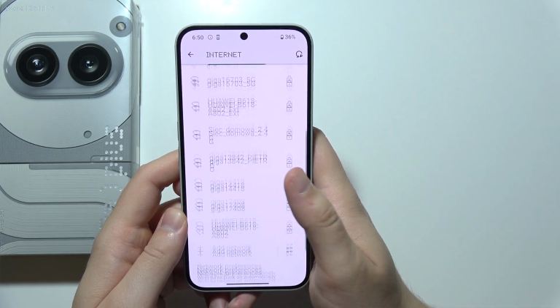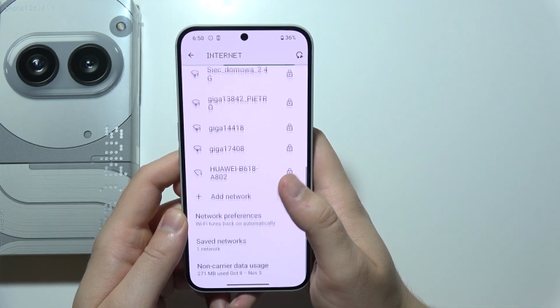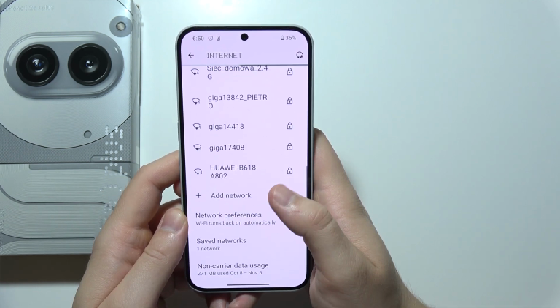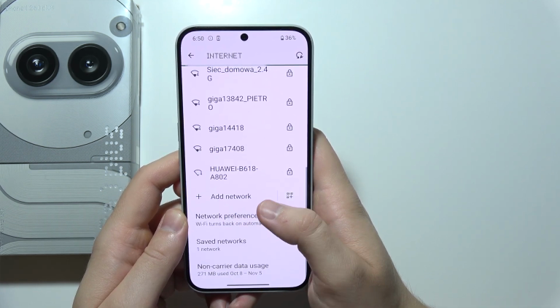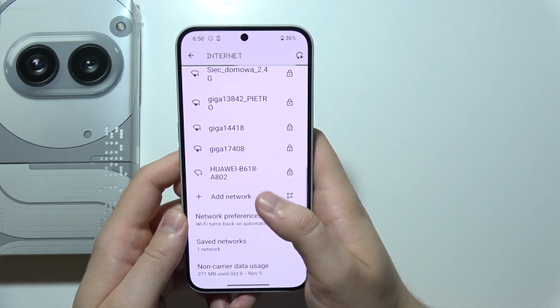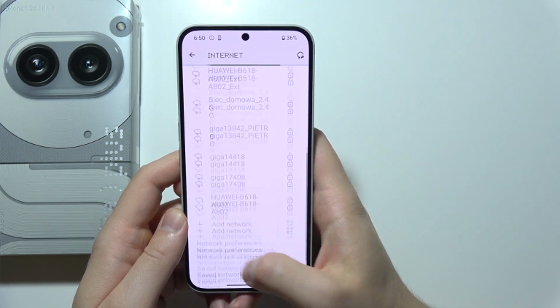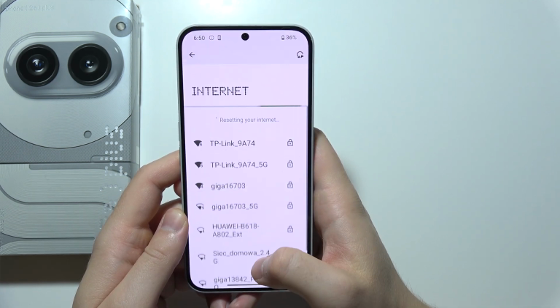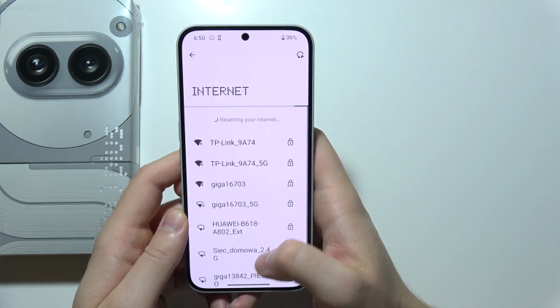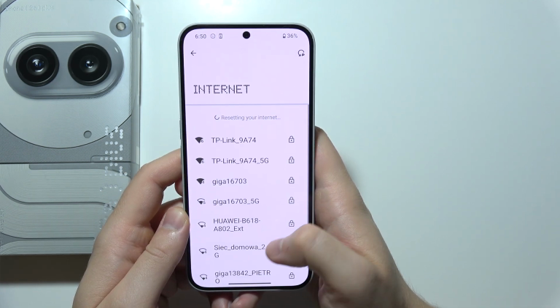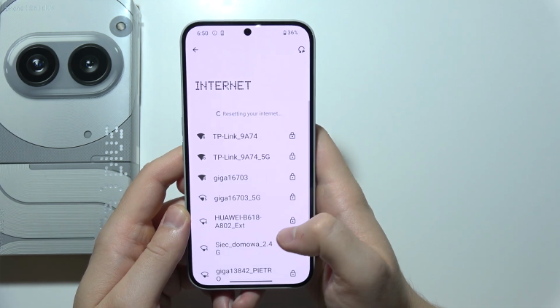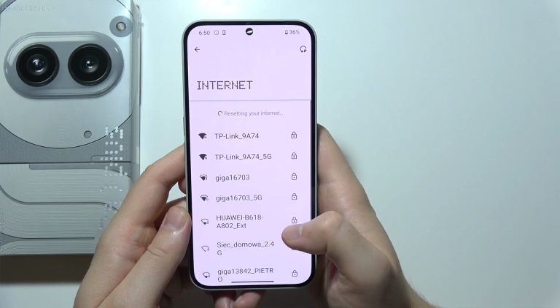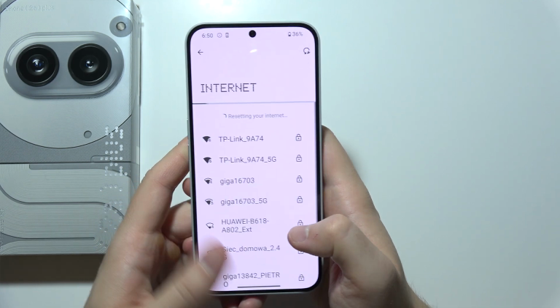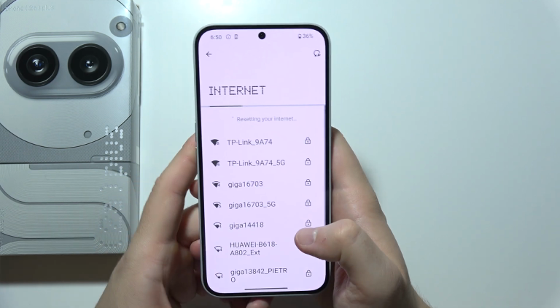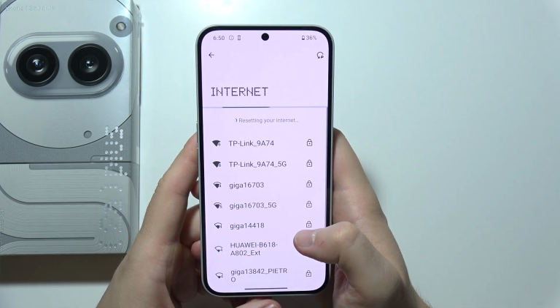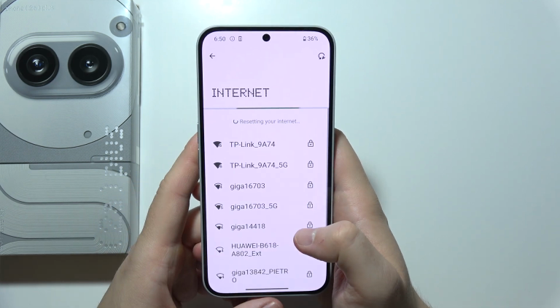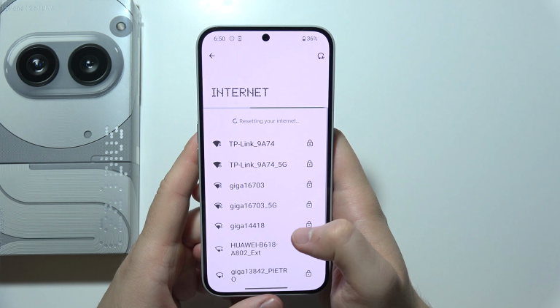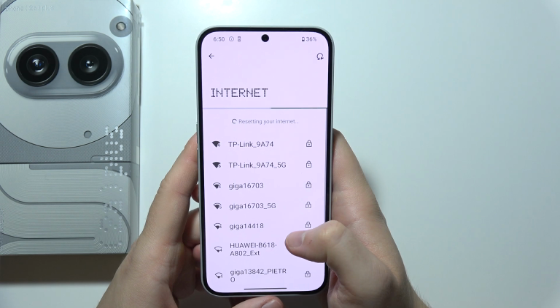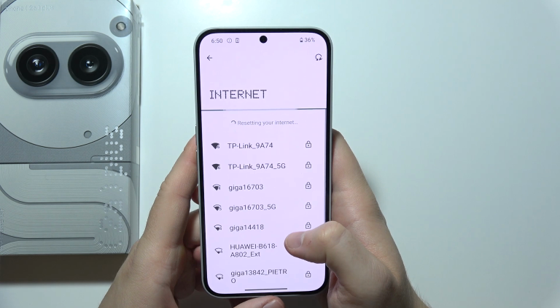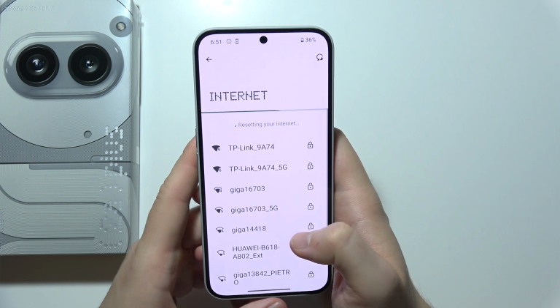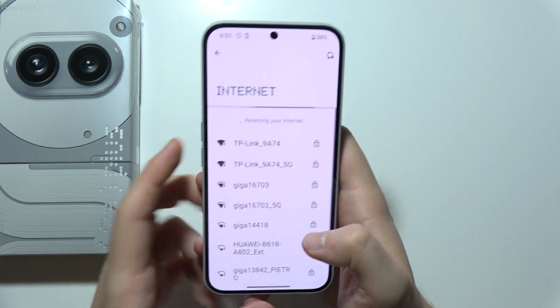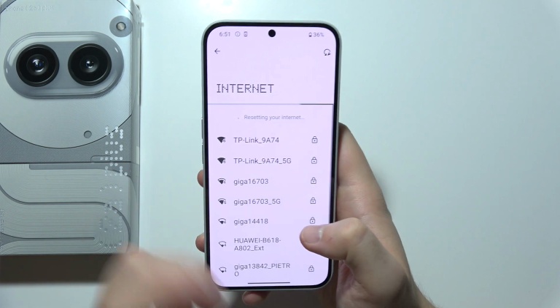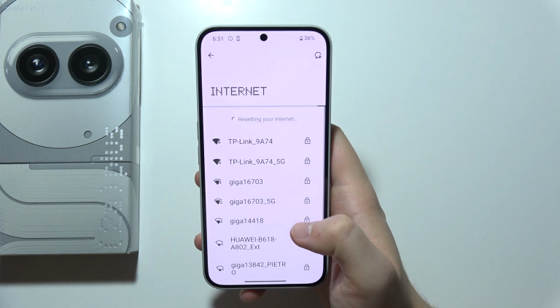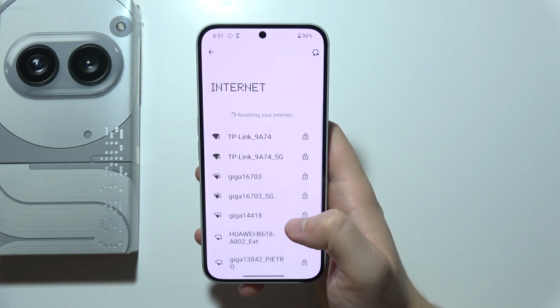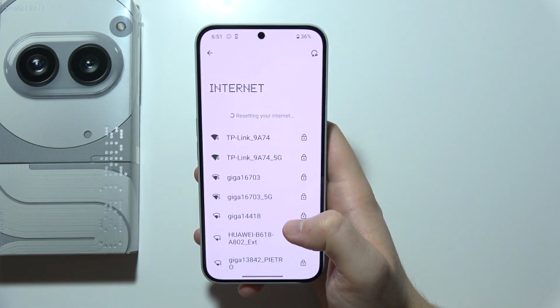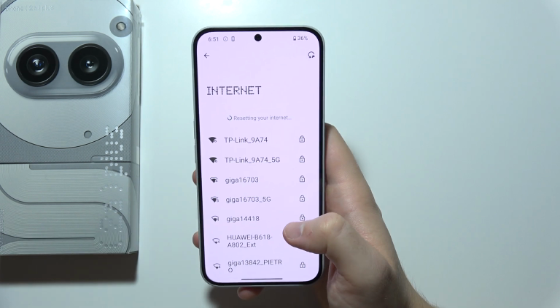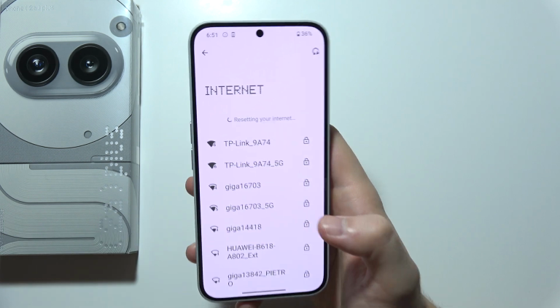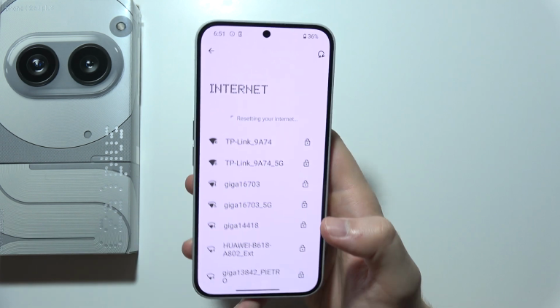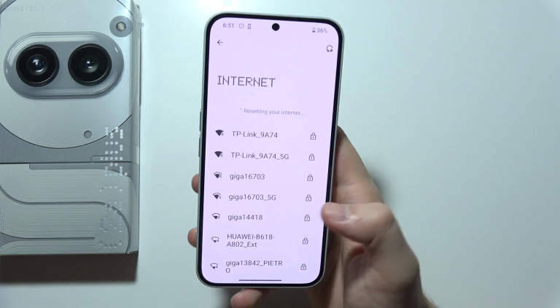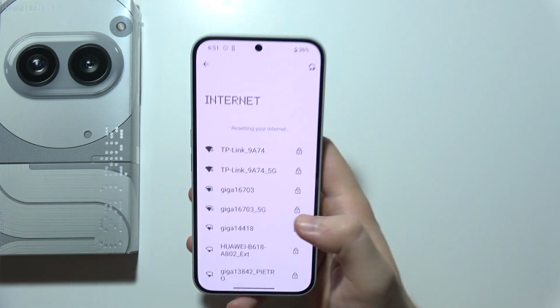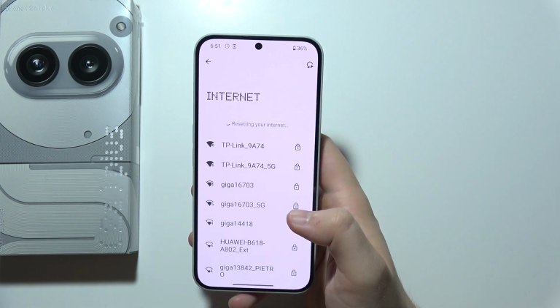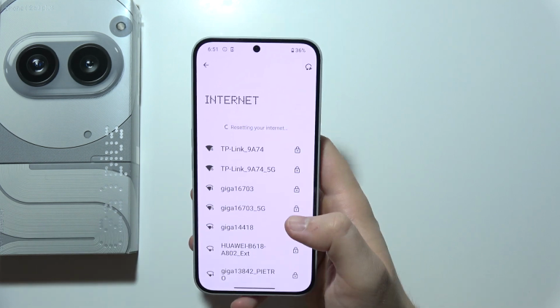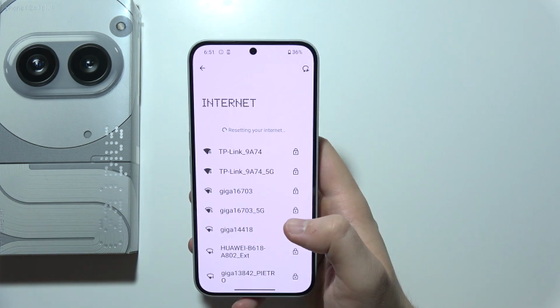If it doesn't work, you can try to perform the mobile network reset or factory reset of your phone.